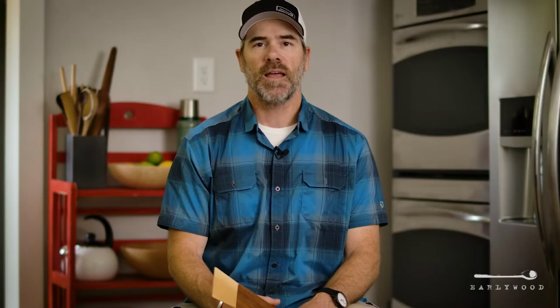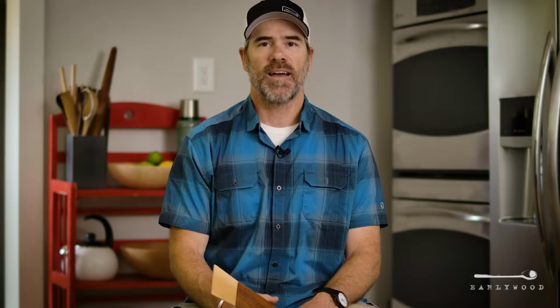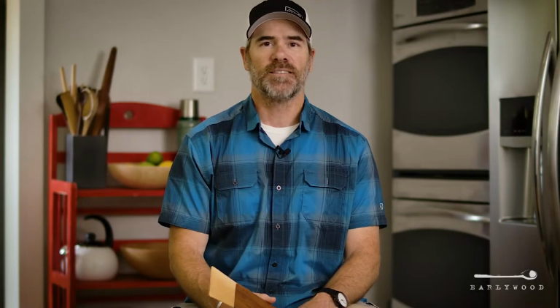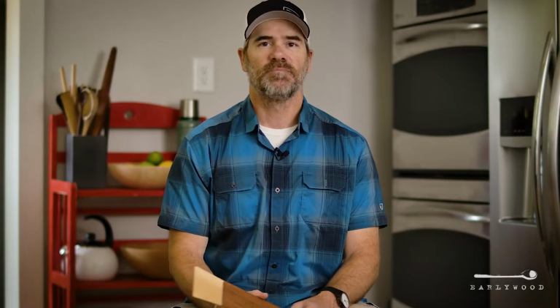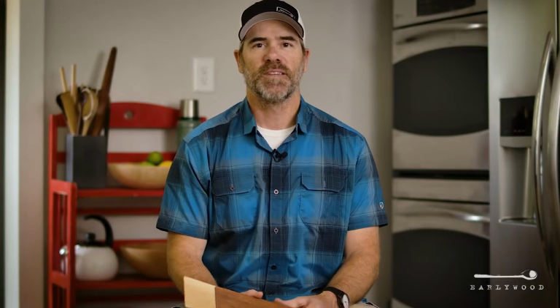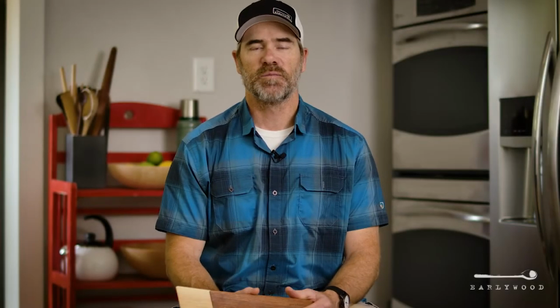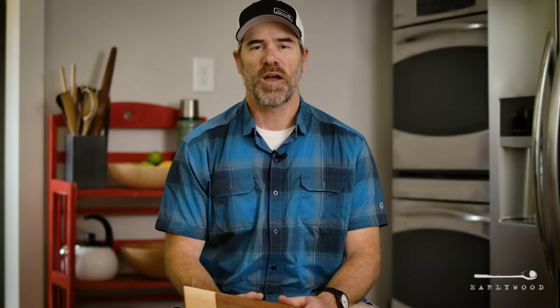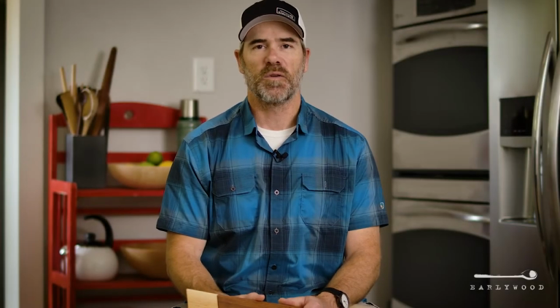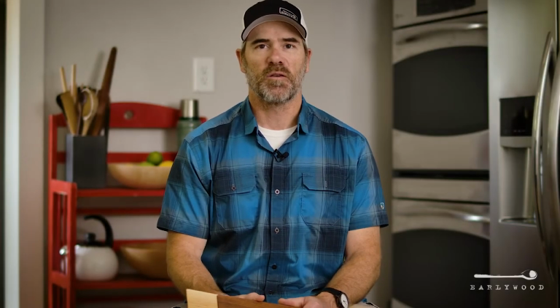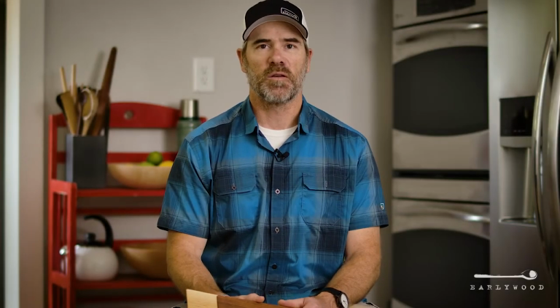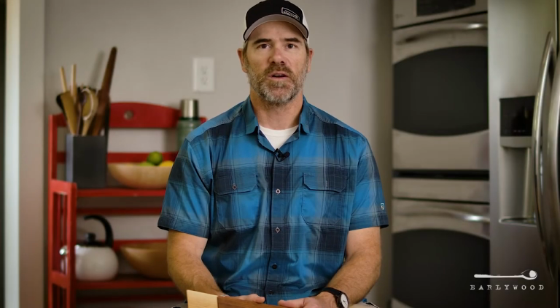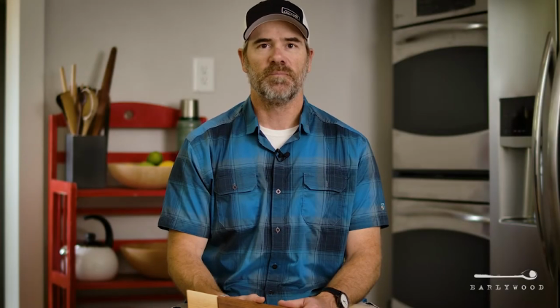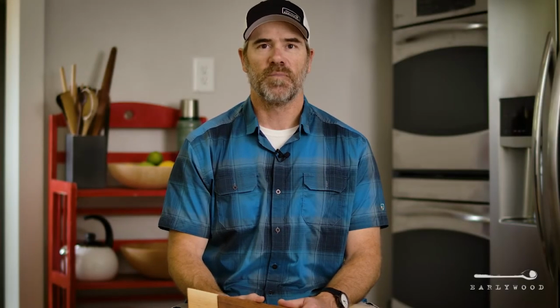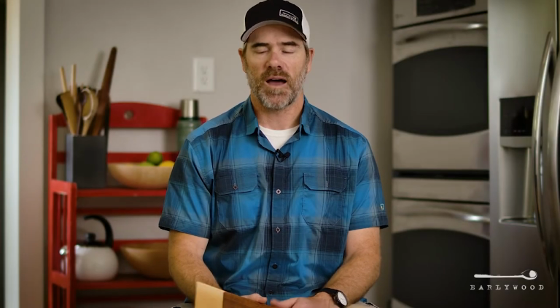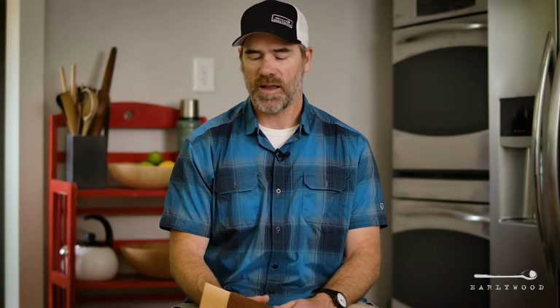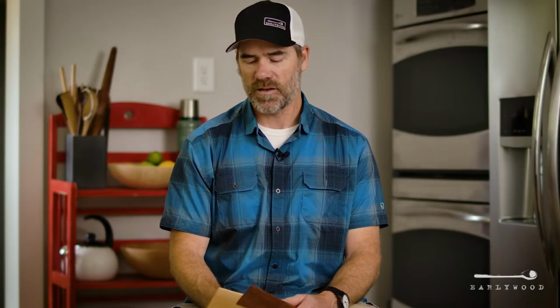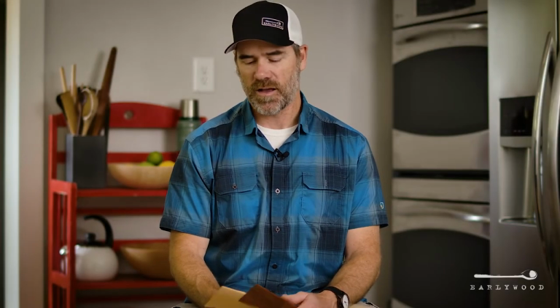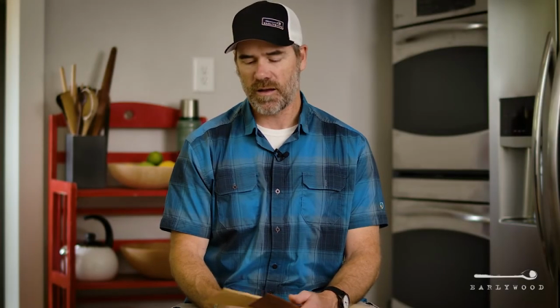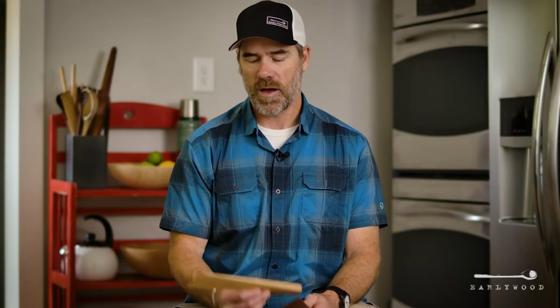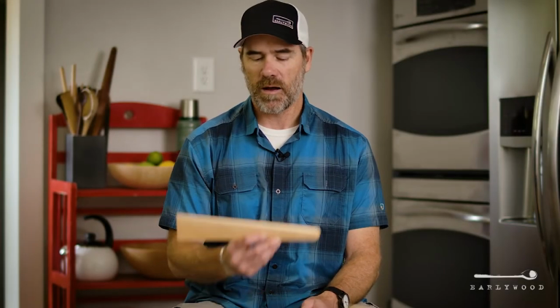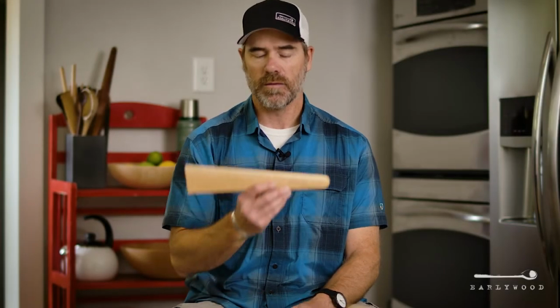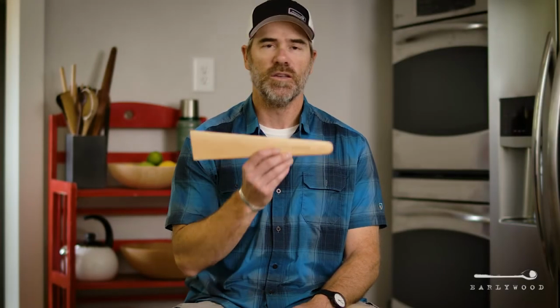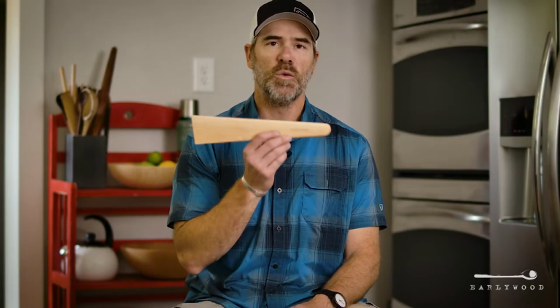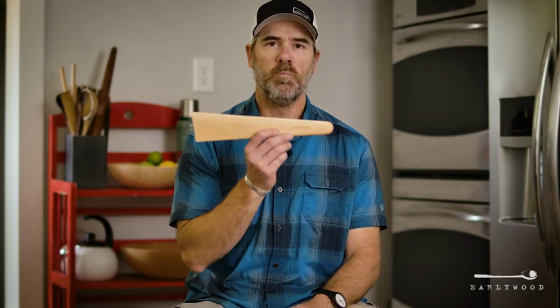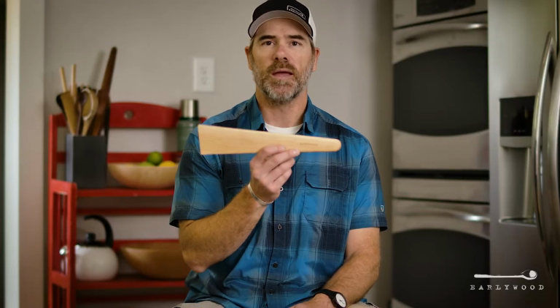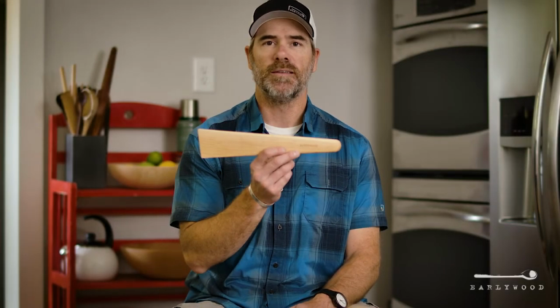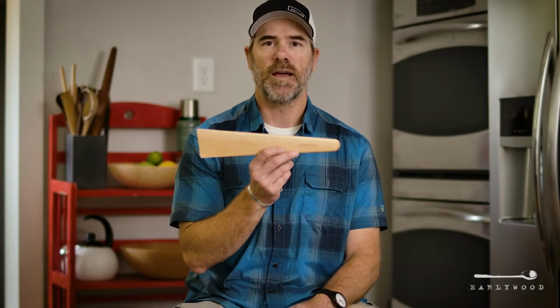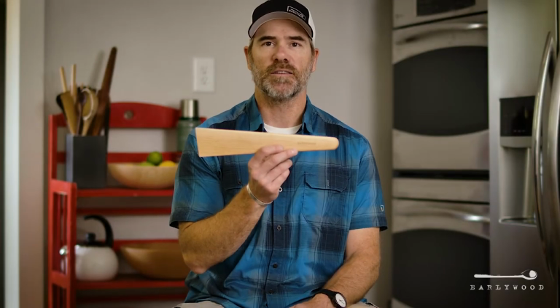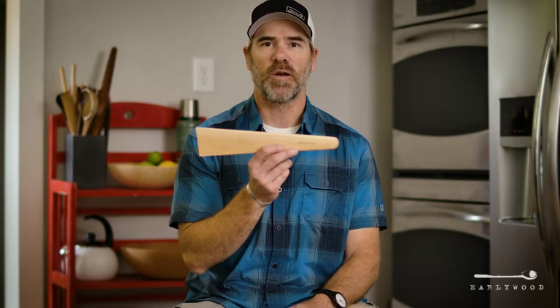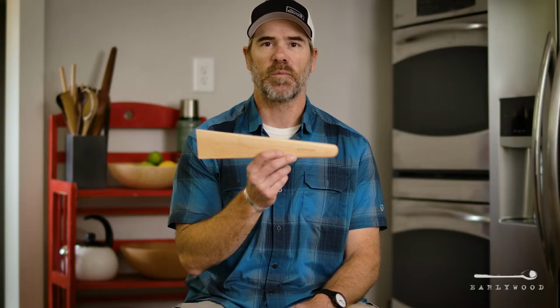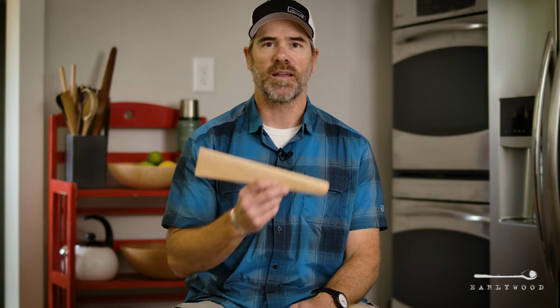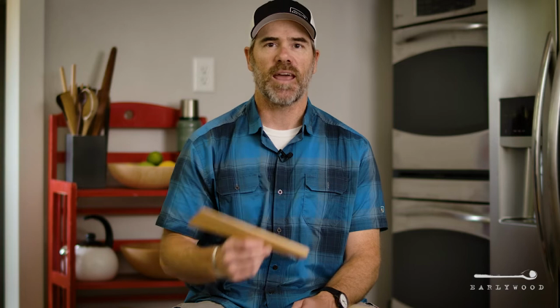Hey guys, this is Brad with Earlywood, here to talk about our new big Terra Scraper today.